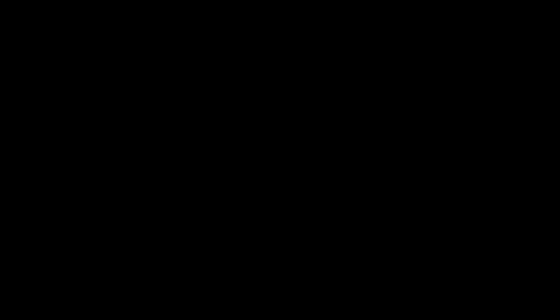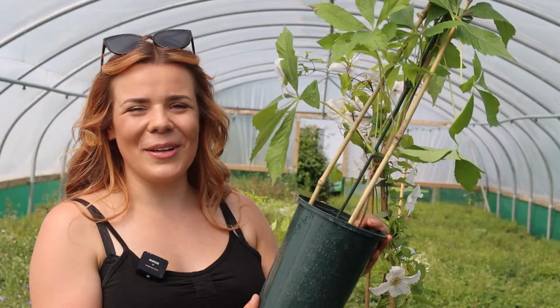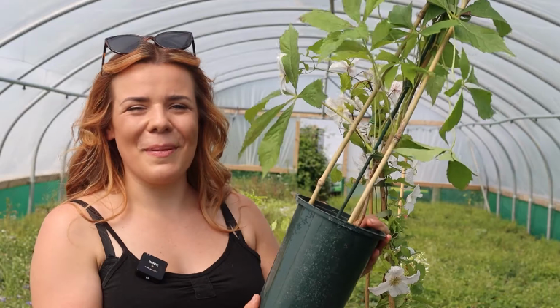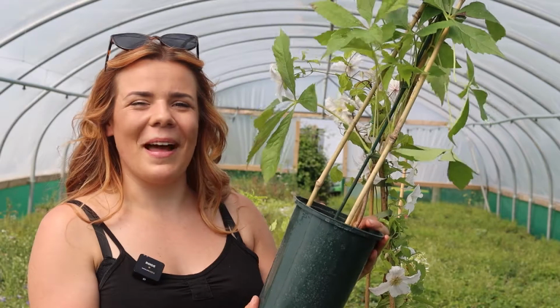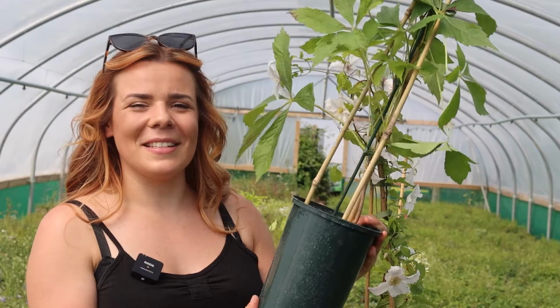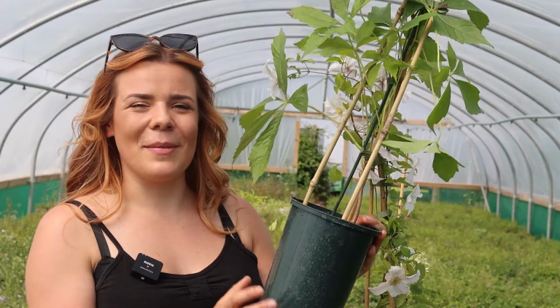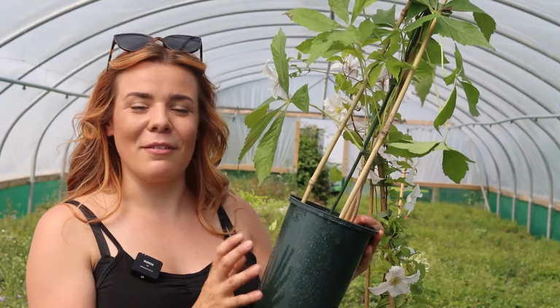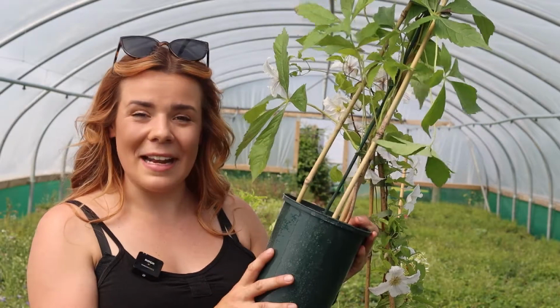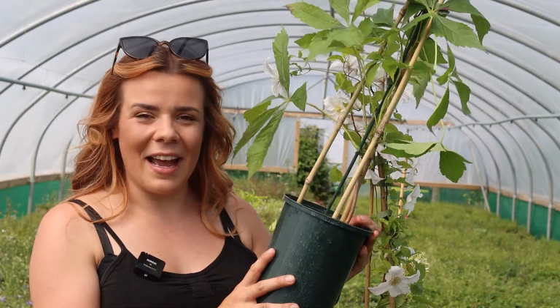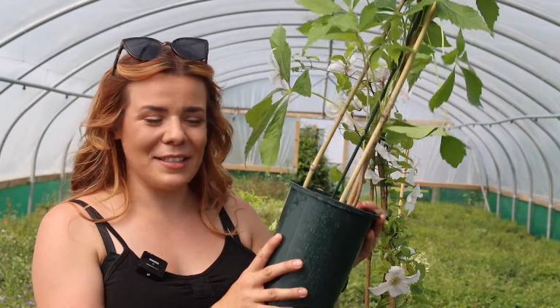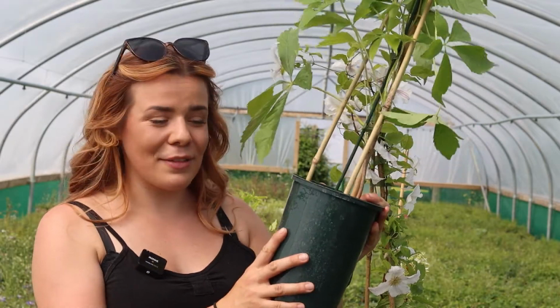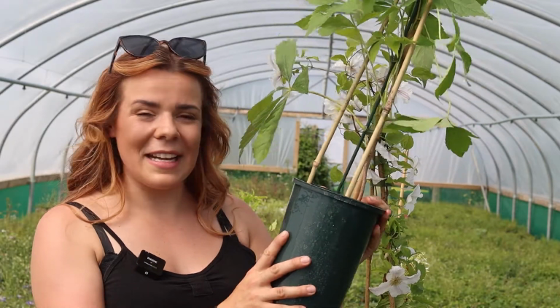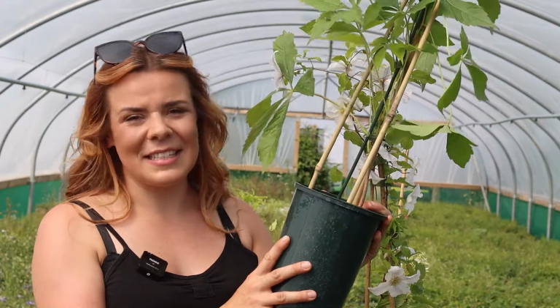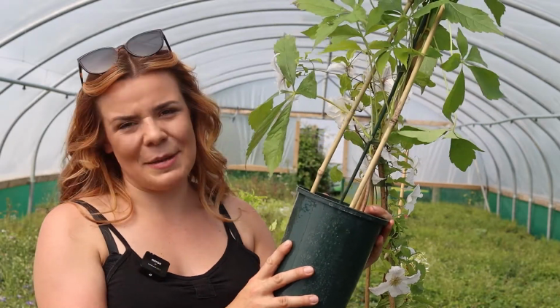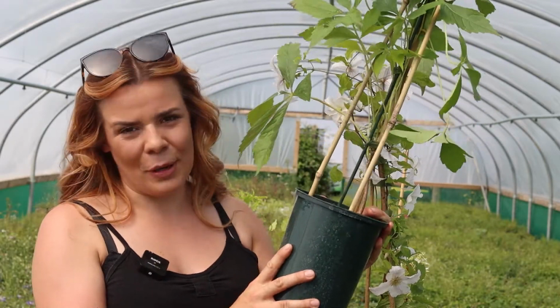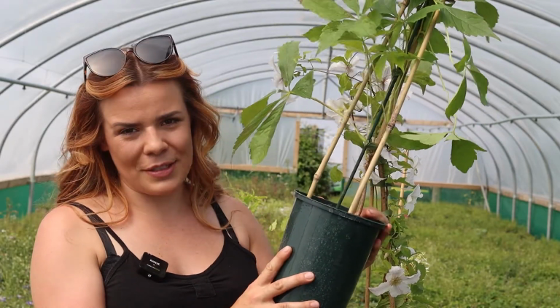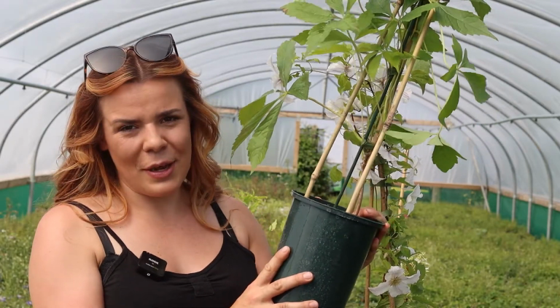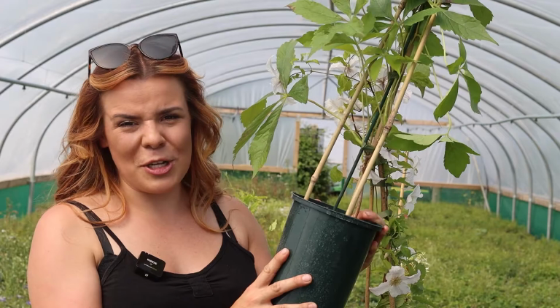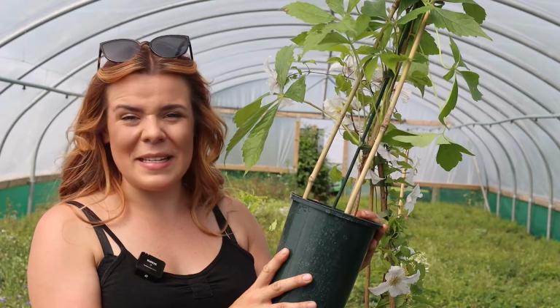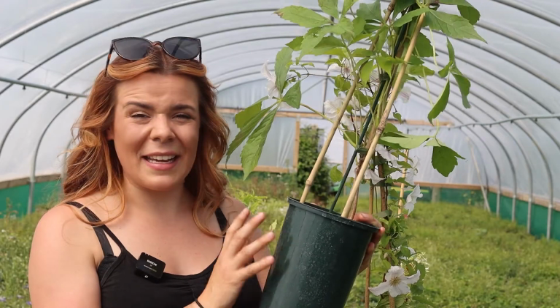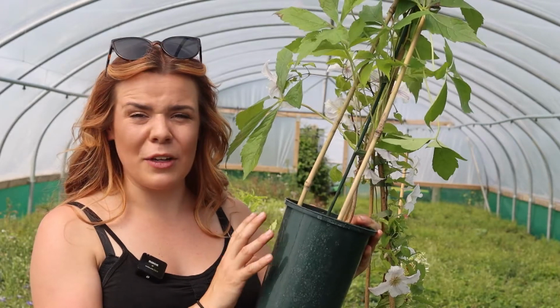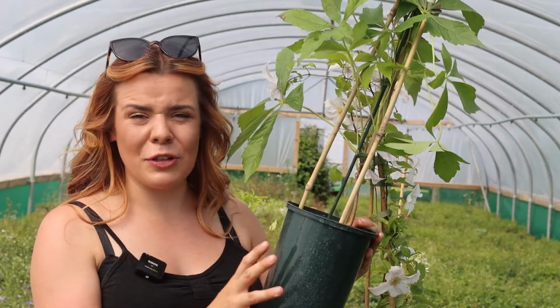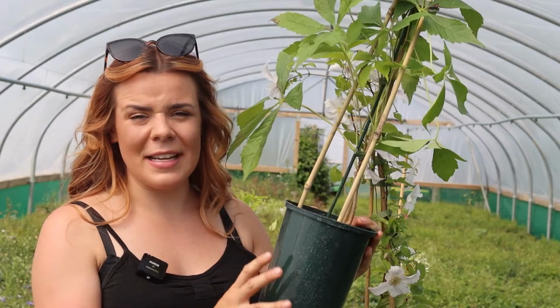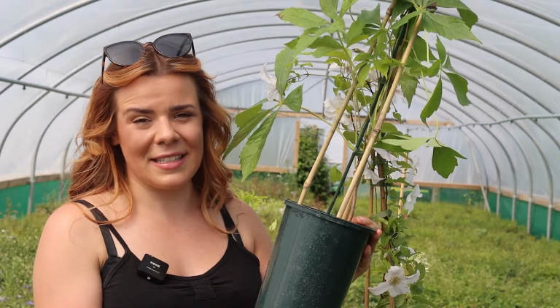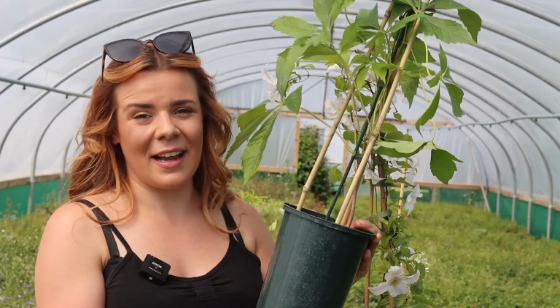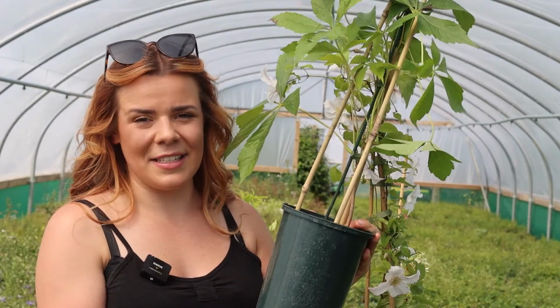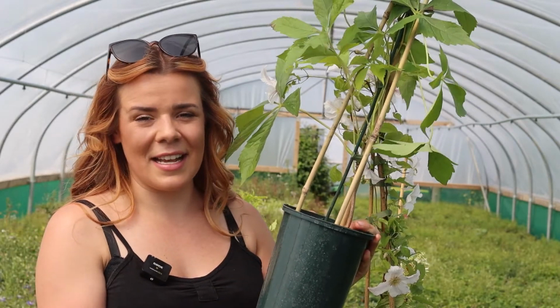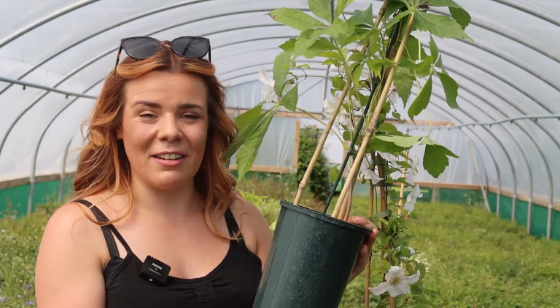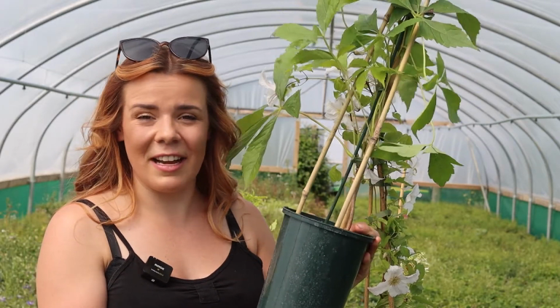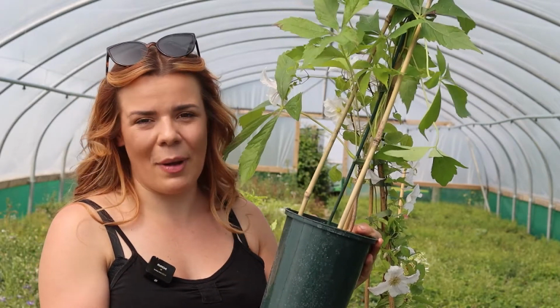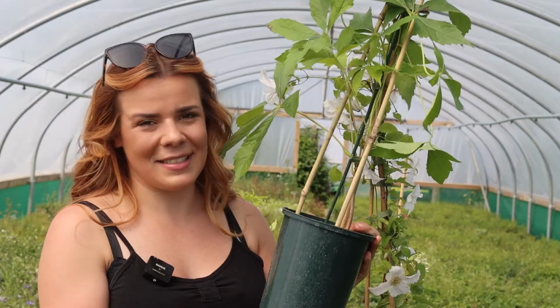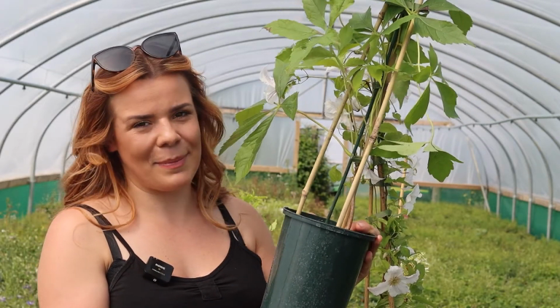All of our plants come in a really nice three litre deep pot, which means they can go straight into the garden as they're really well established.